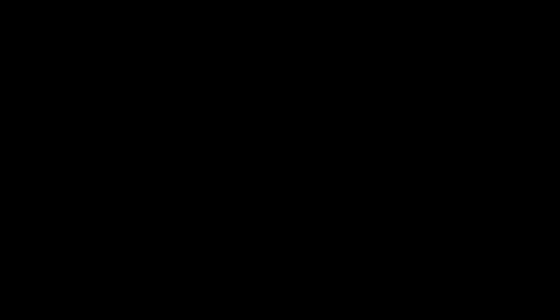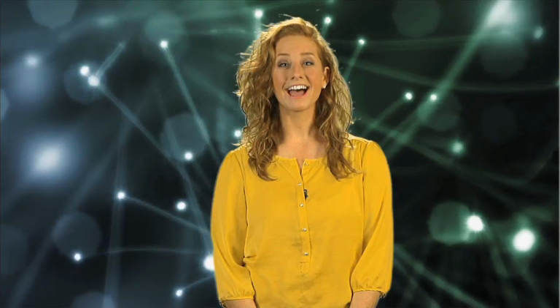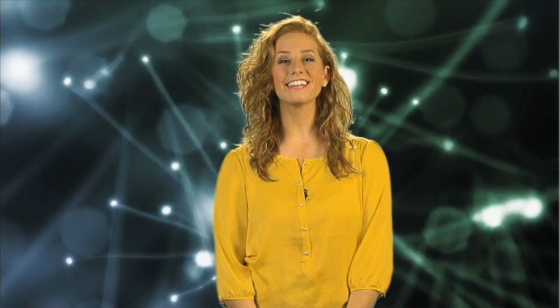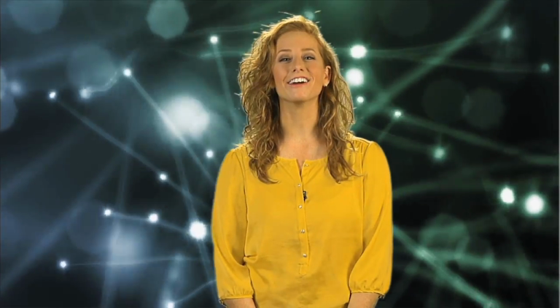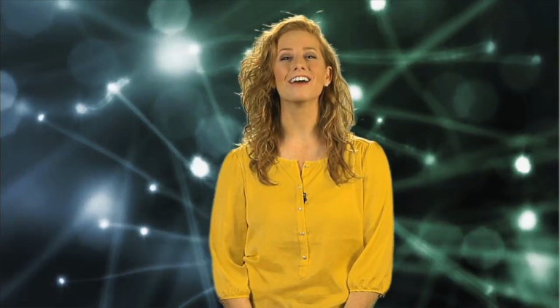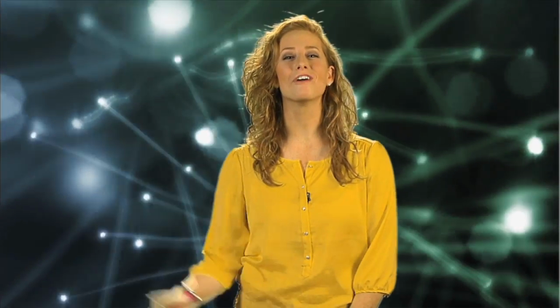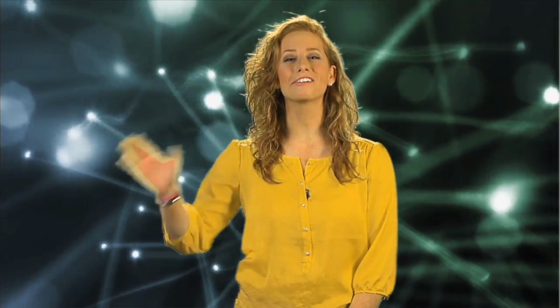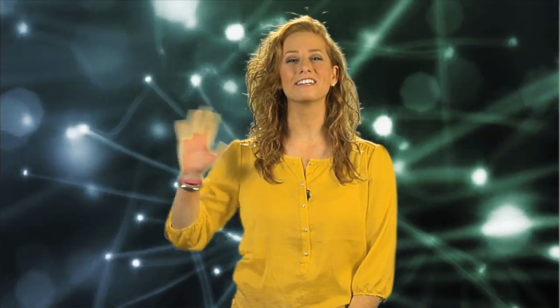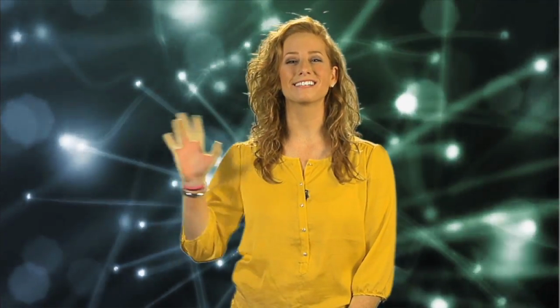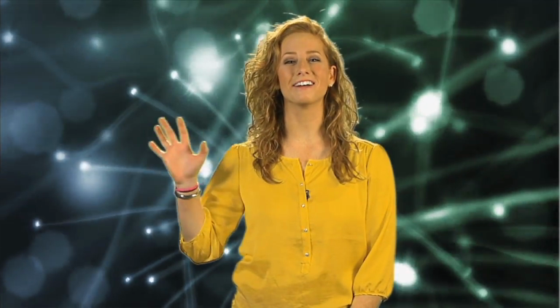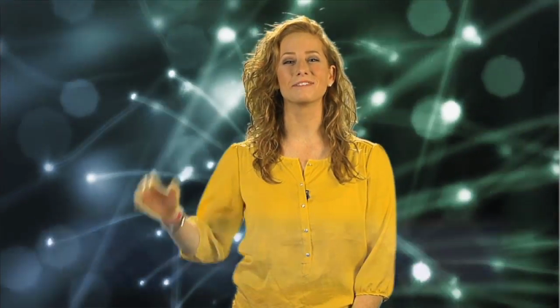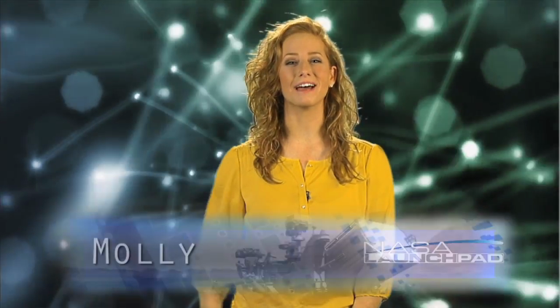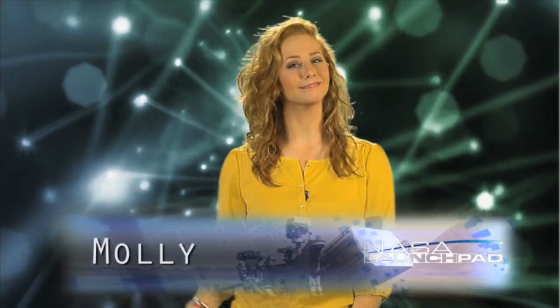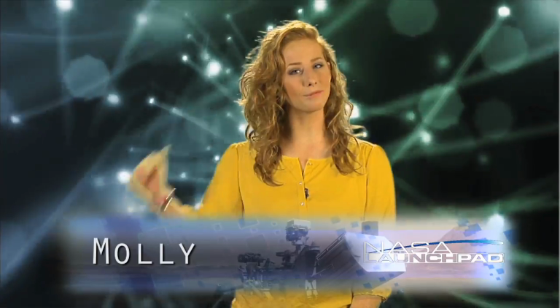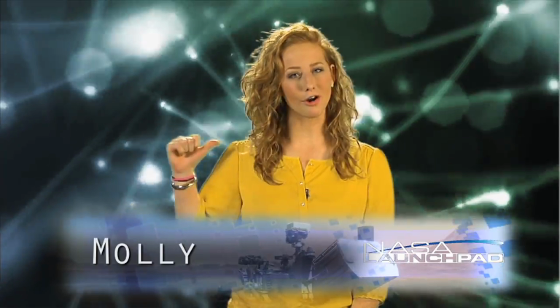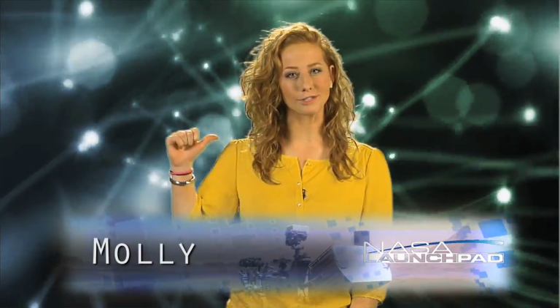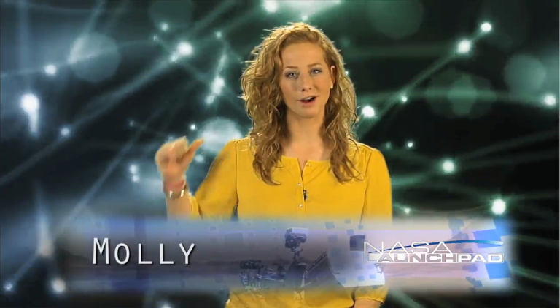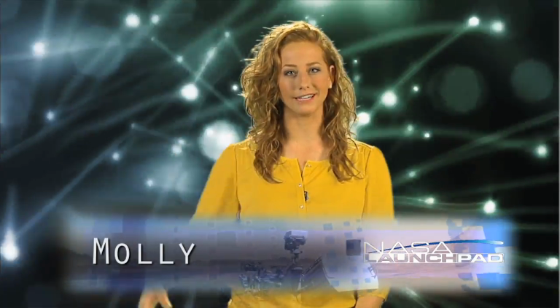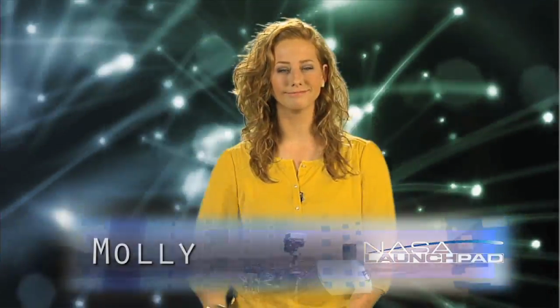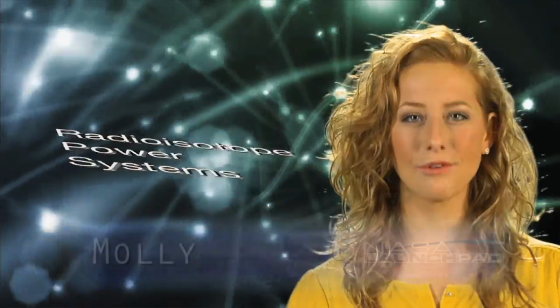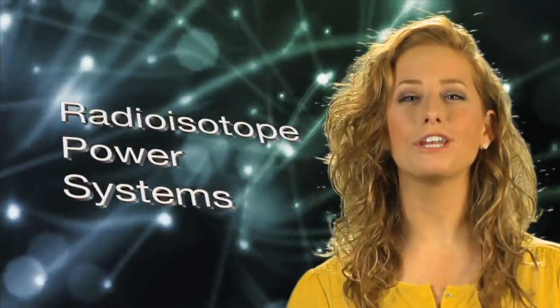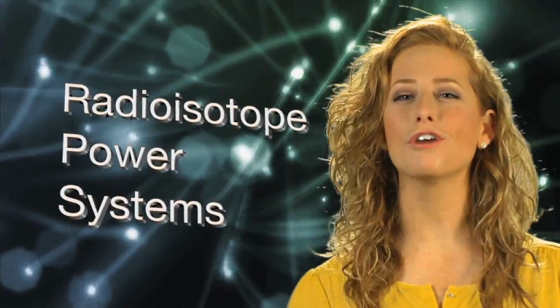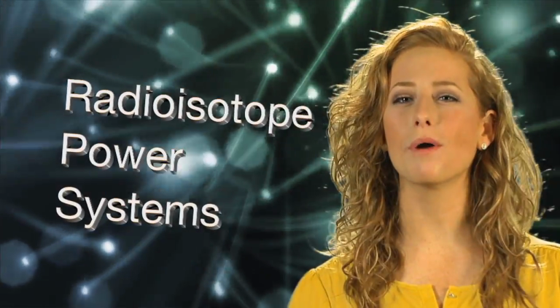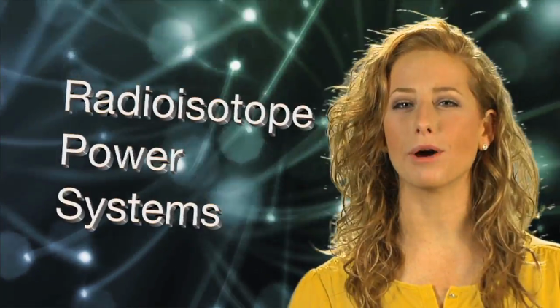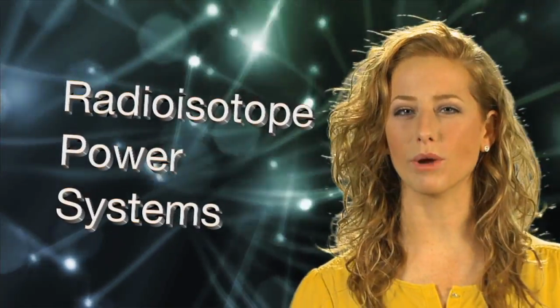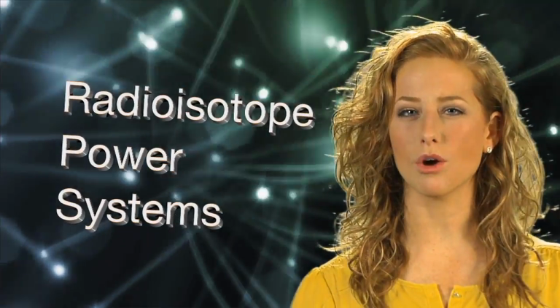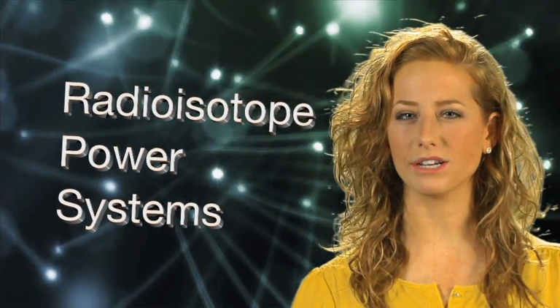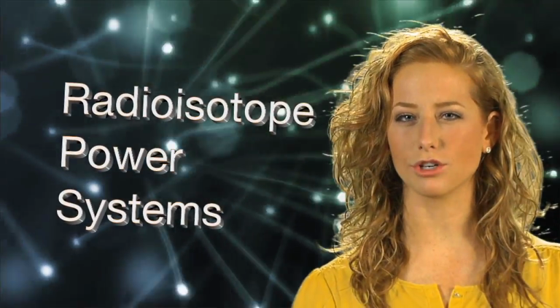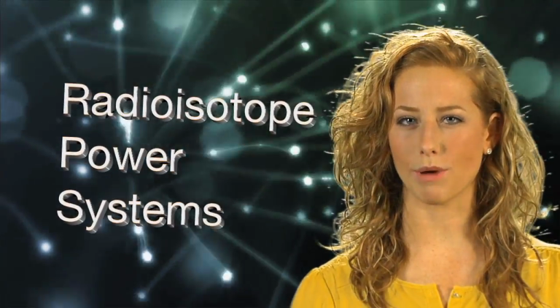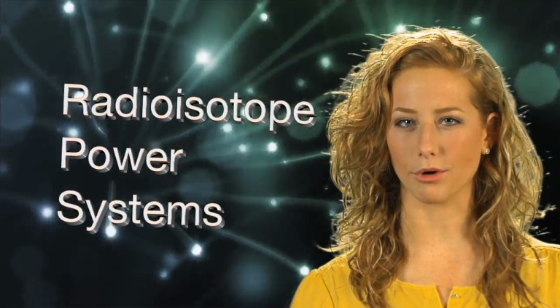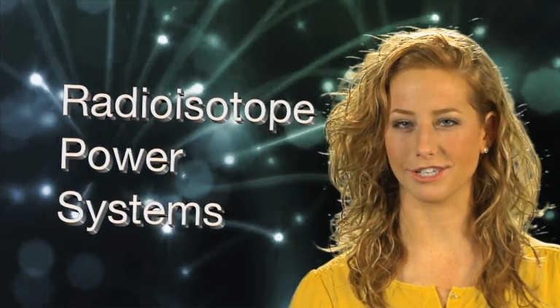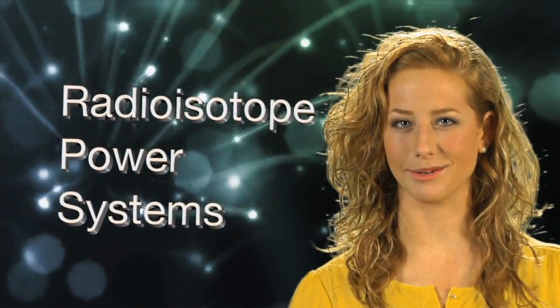Hi there, and welcome to NASA Launch Pad. I'm your host, Molly. What do you know about radioisotope power systems?